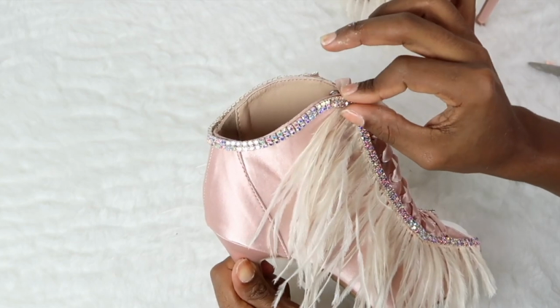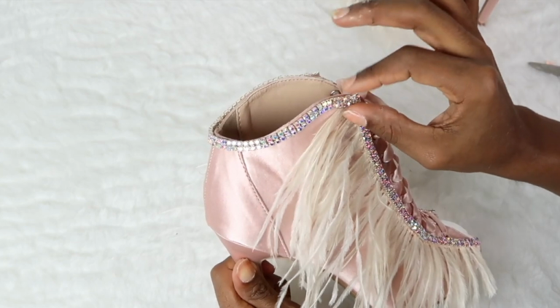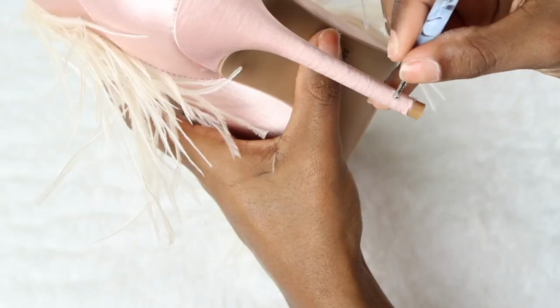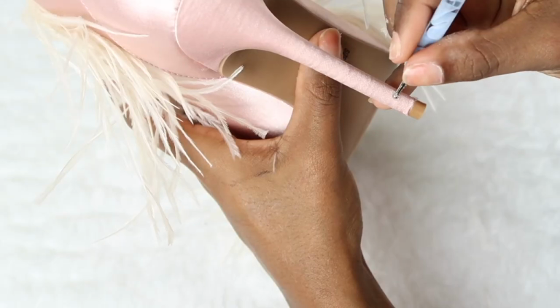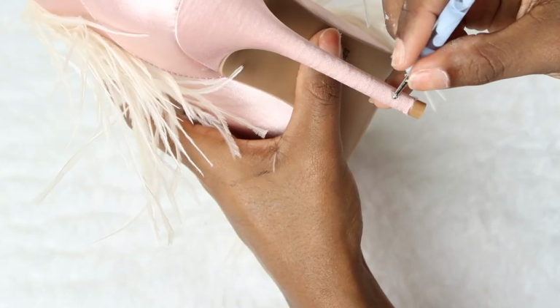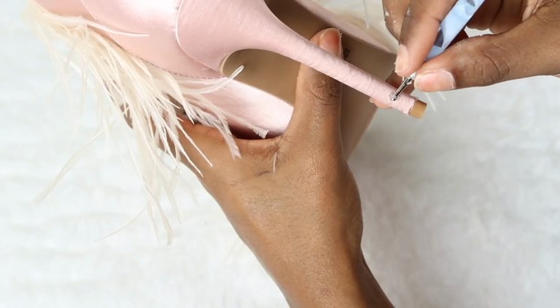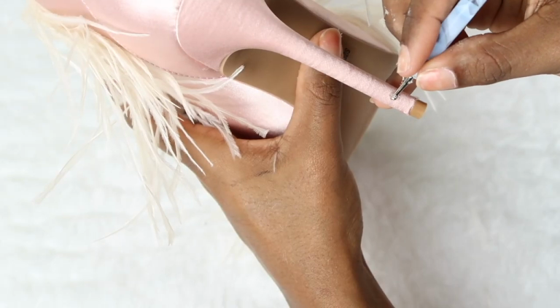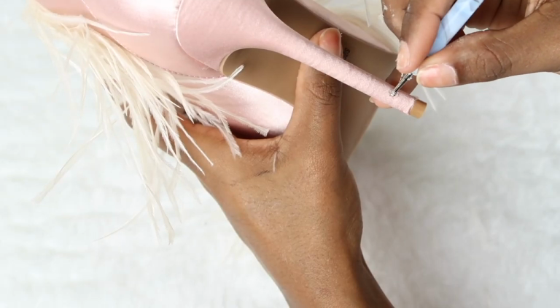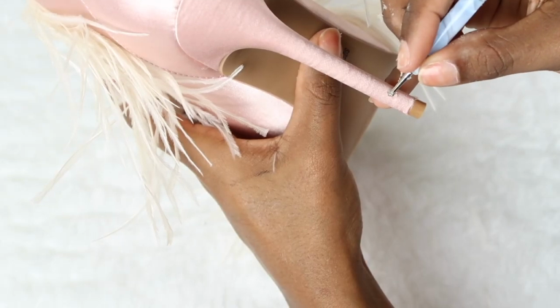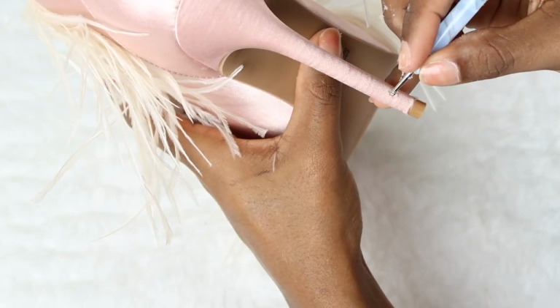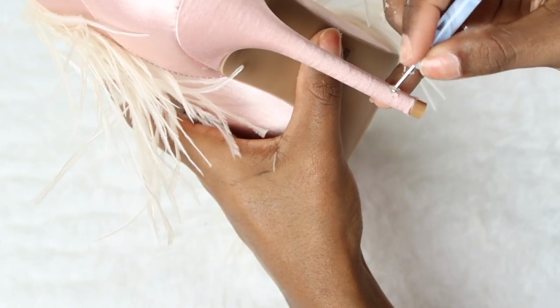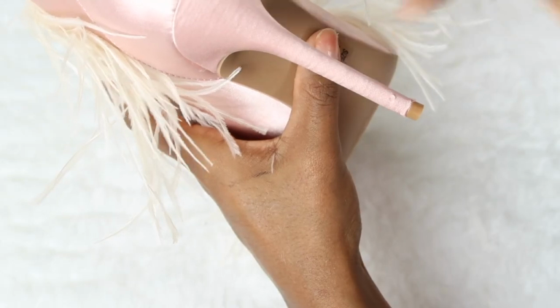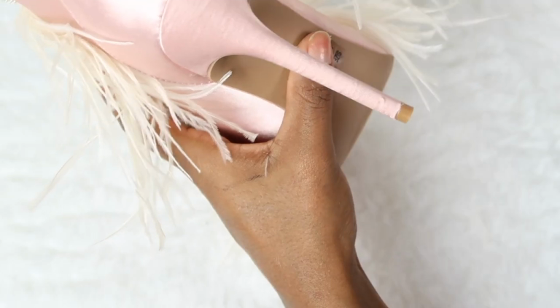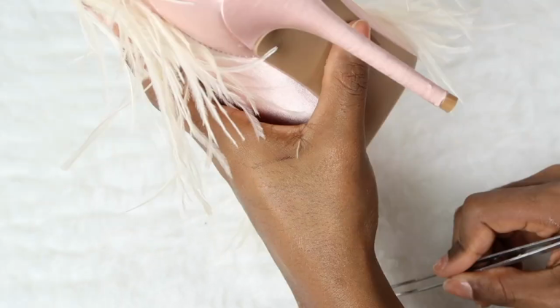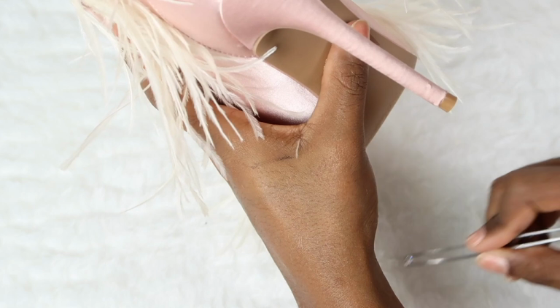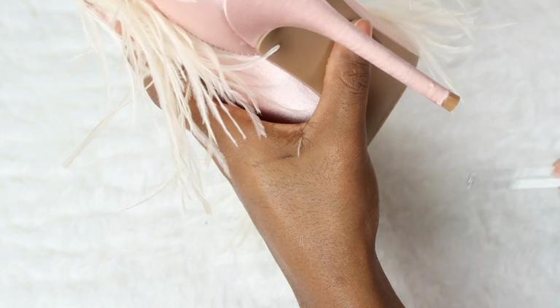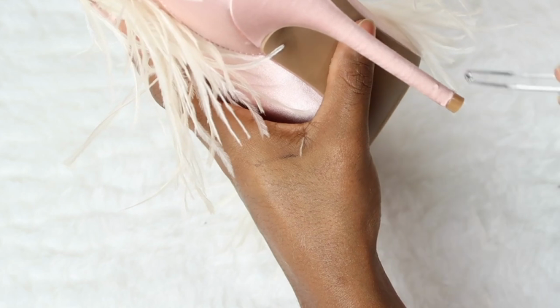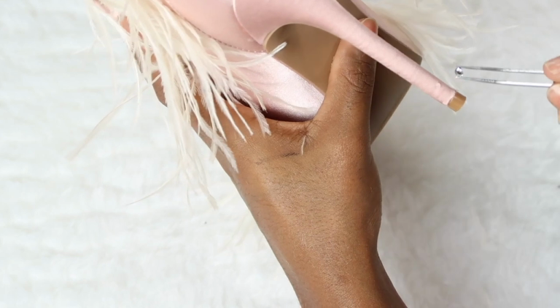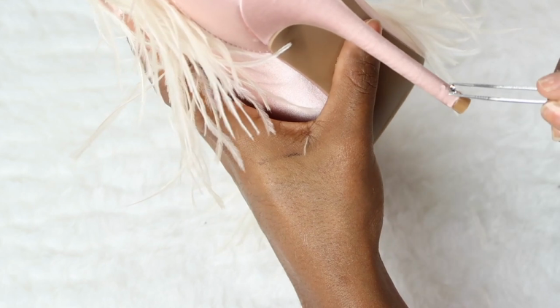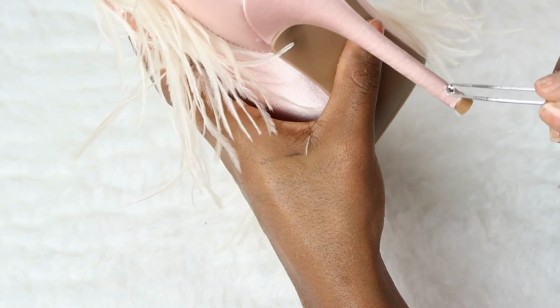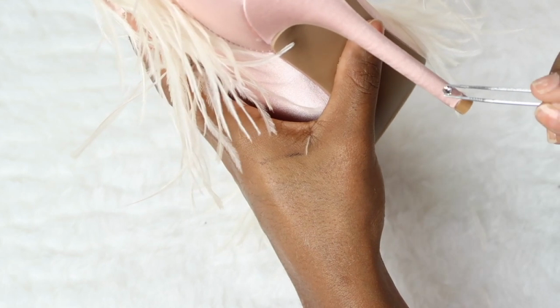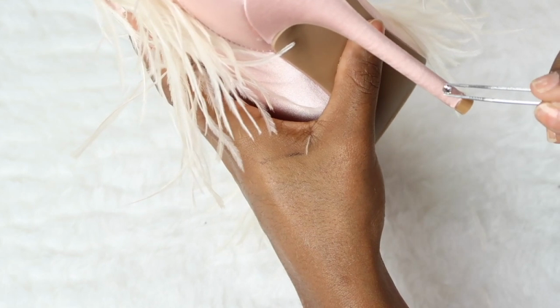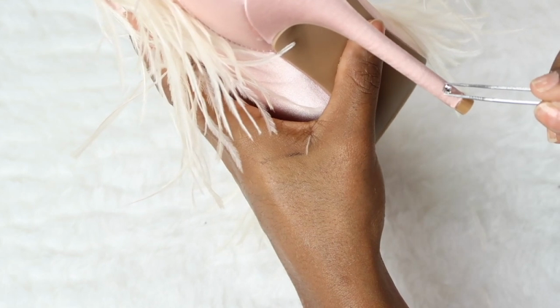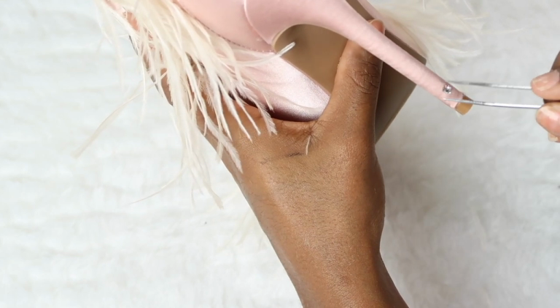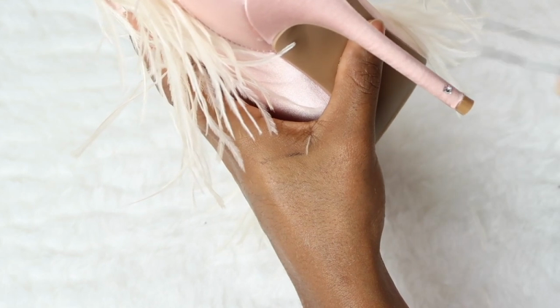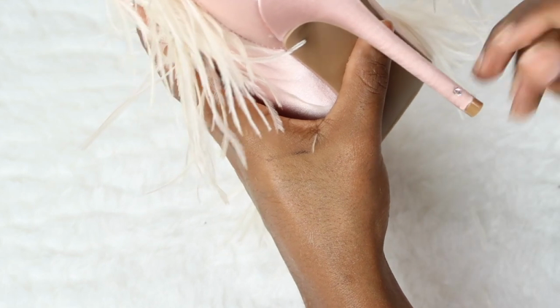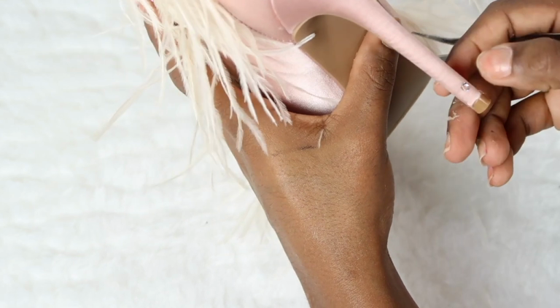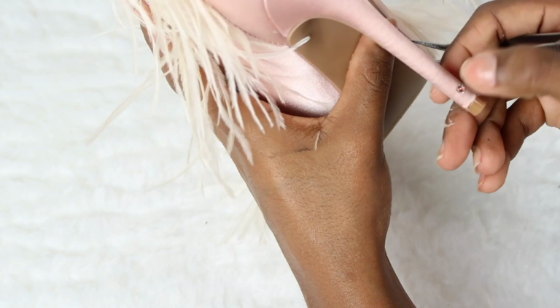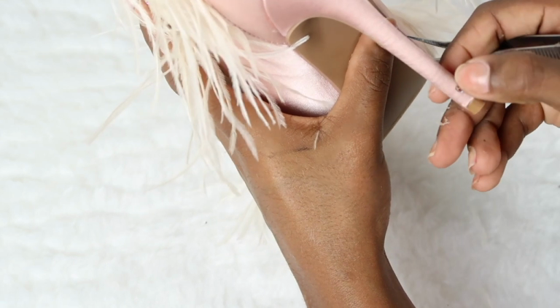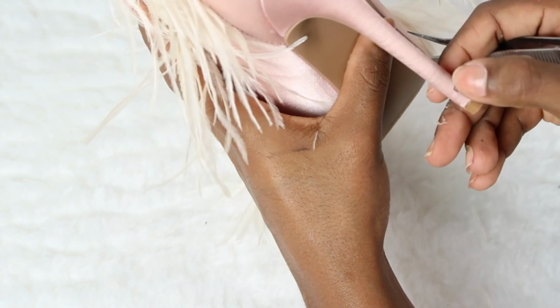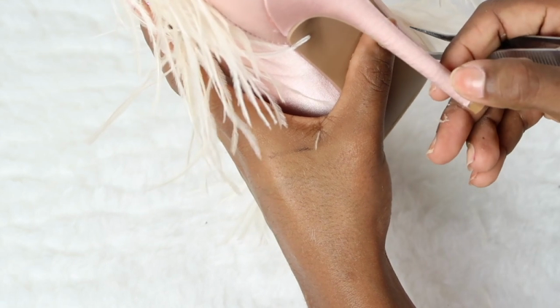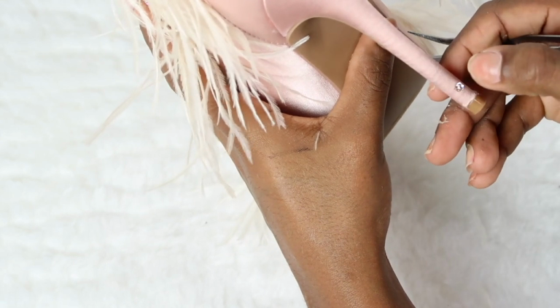For the toe zone part, I recommend you to first do one shoe and get the design that you want, and then move on to the other one.